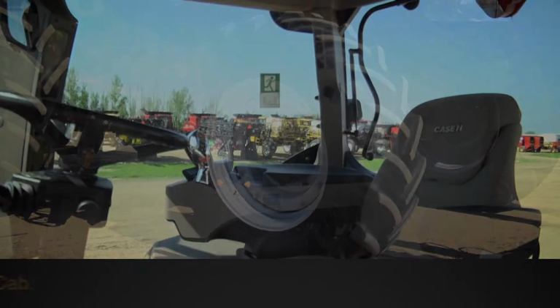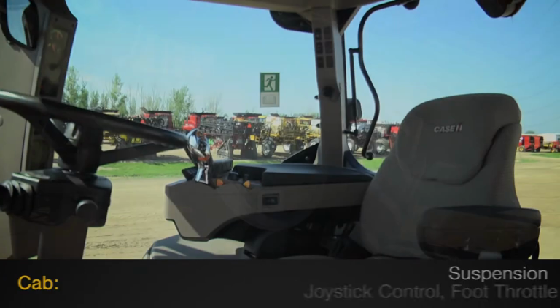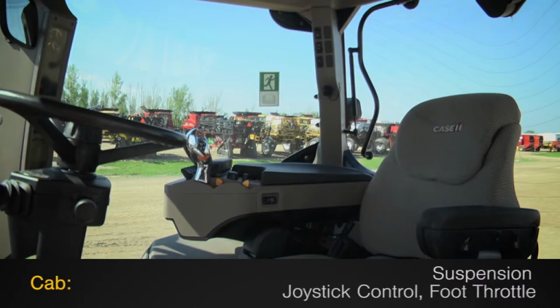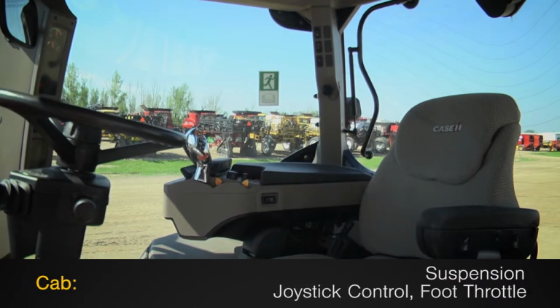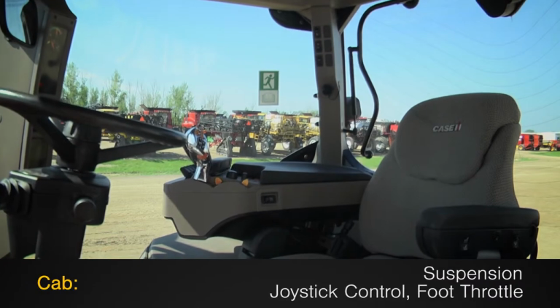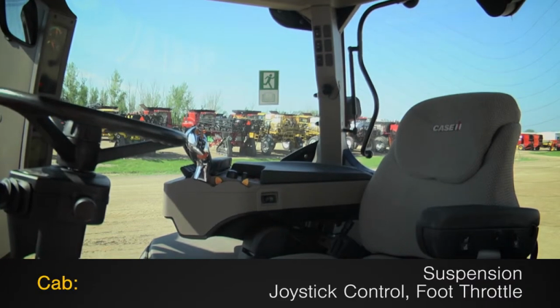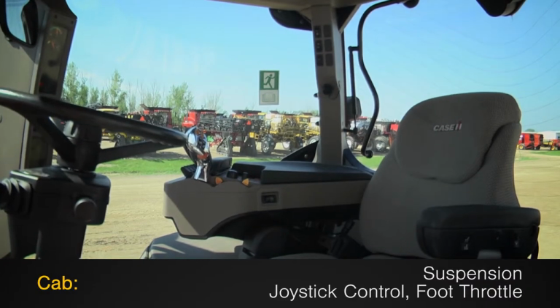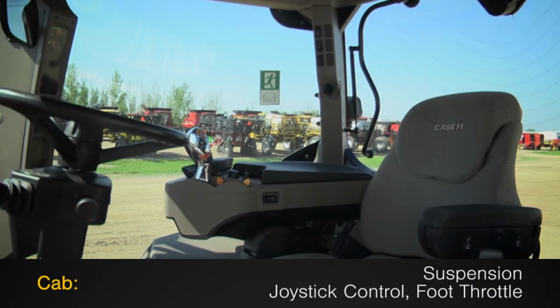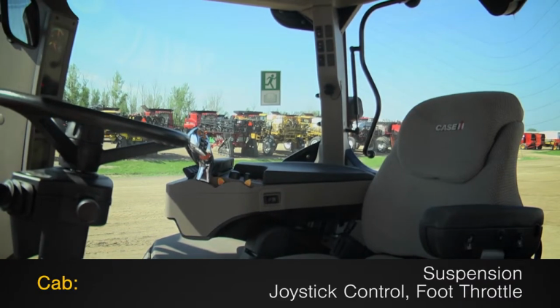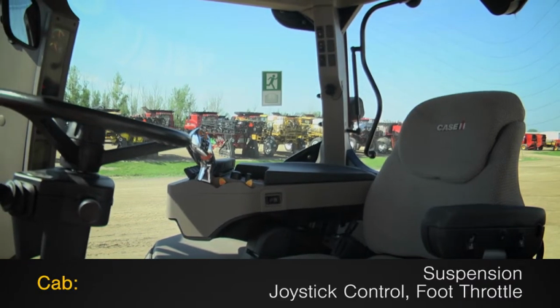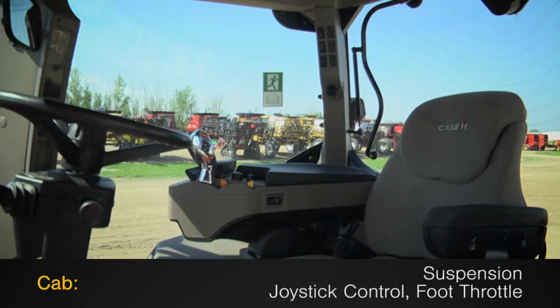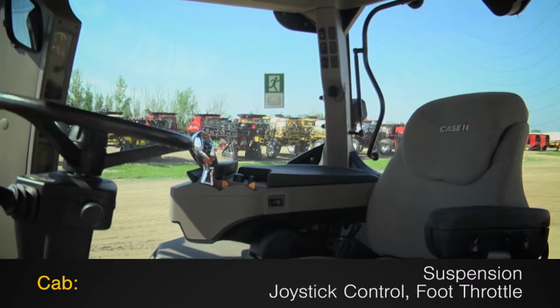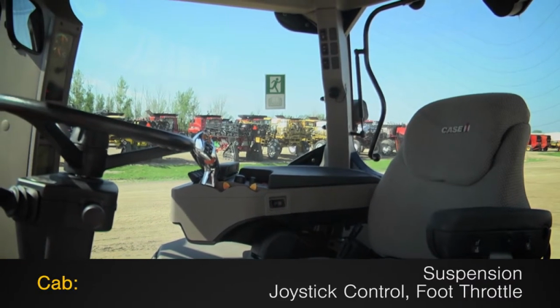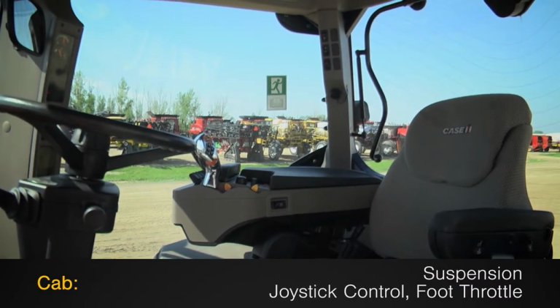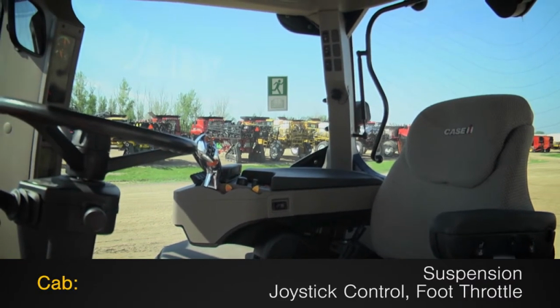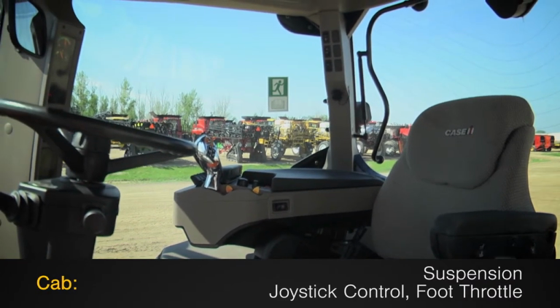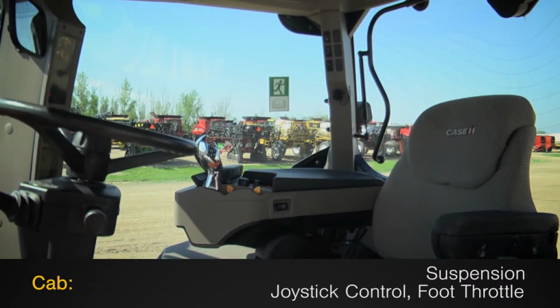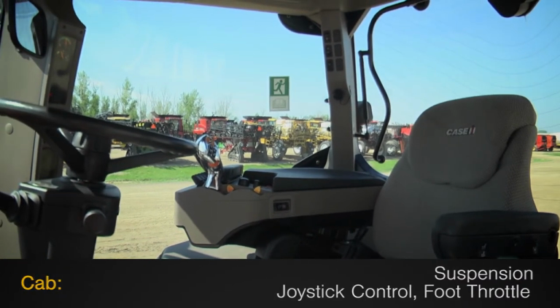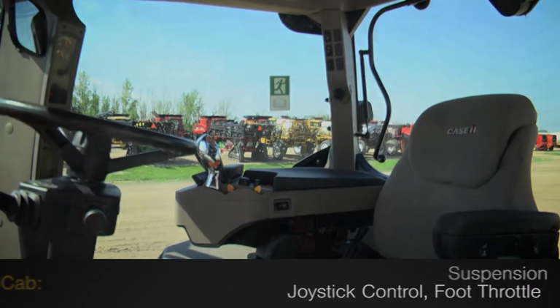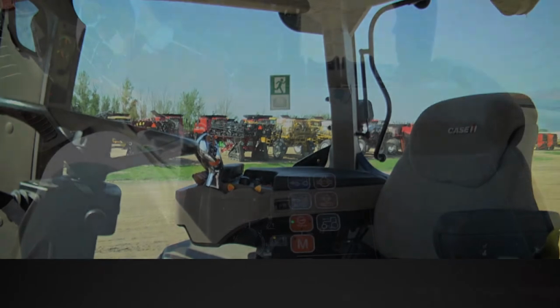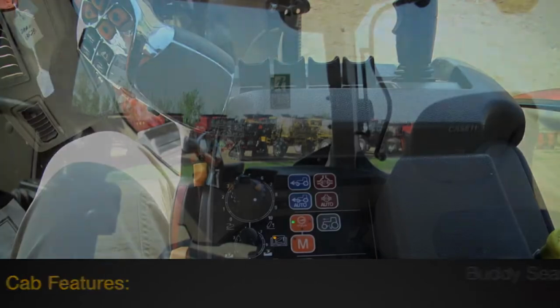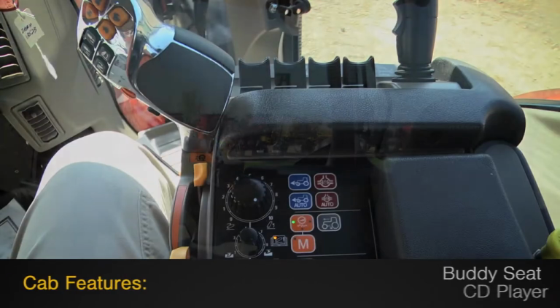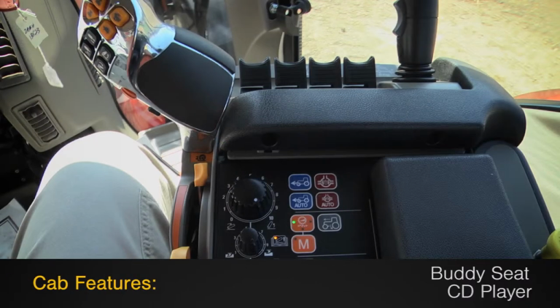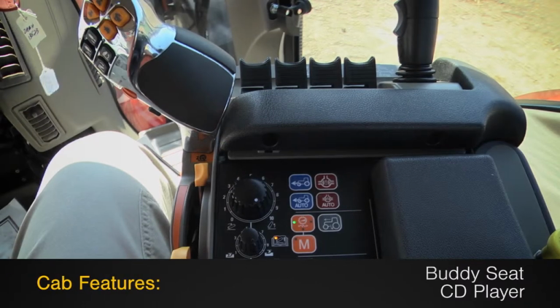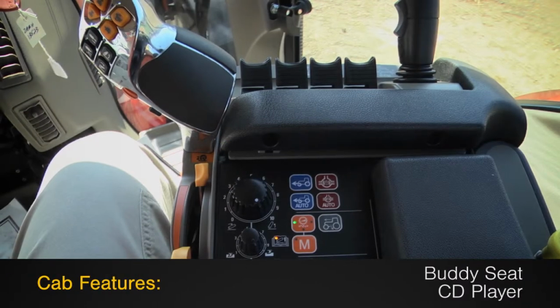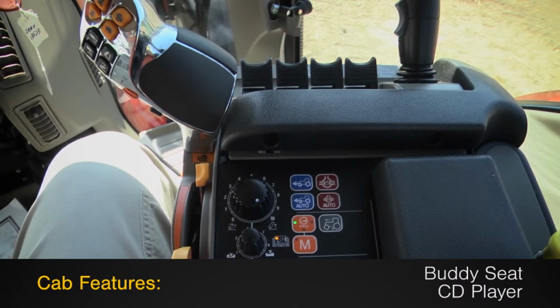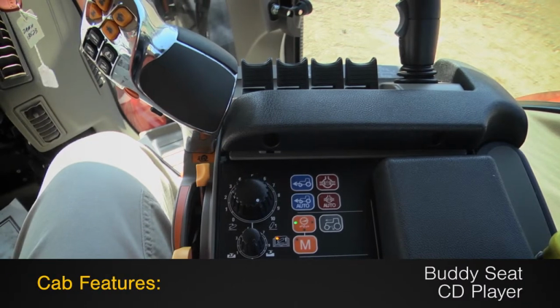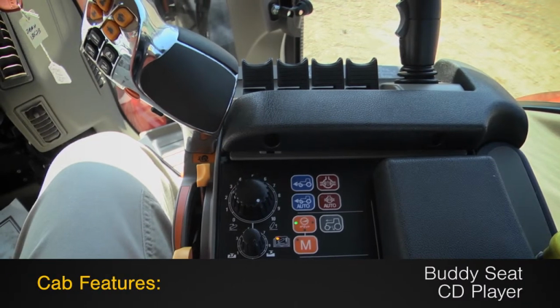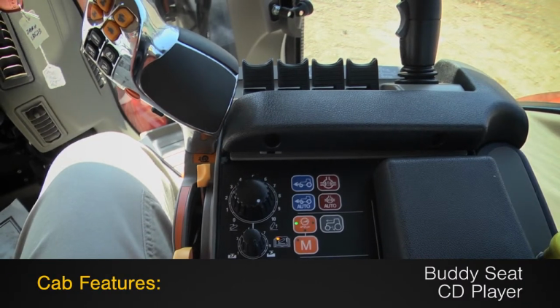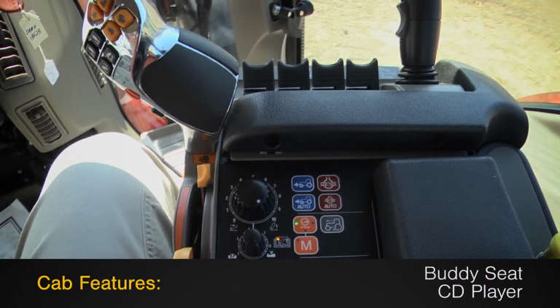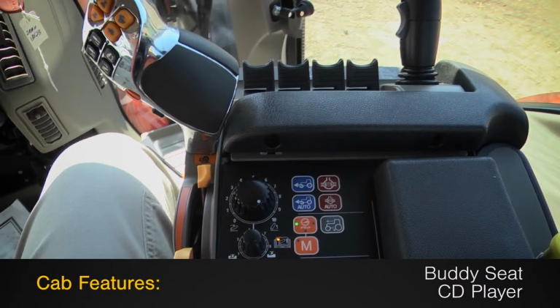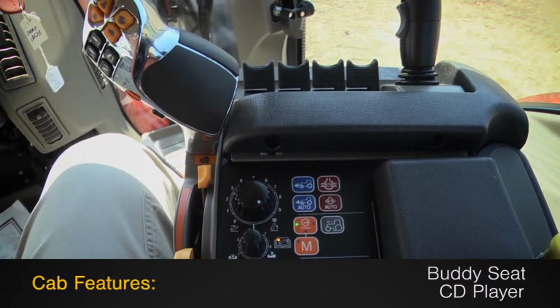The cab features suspension, joystick control, and a foot pedal, along with a buddy seat and a CD player.